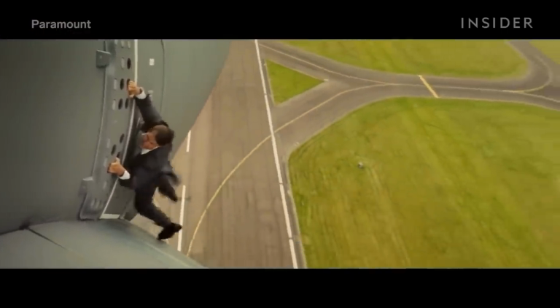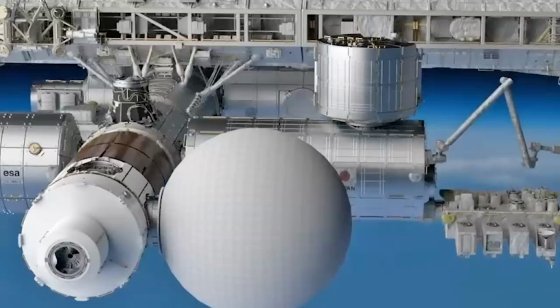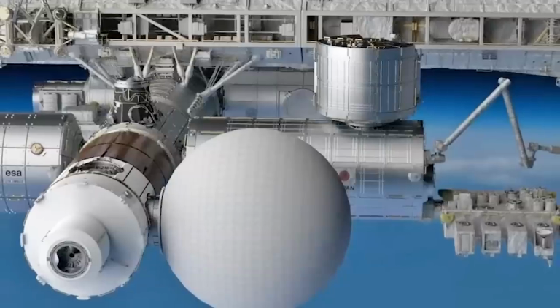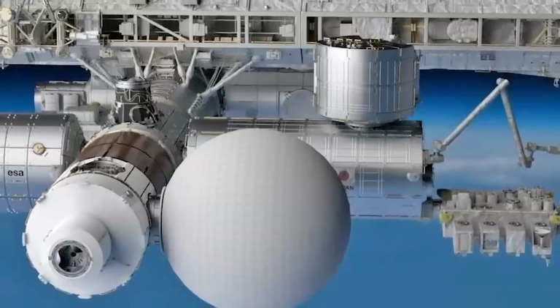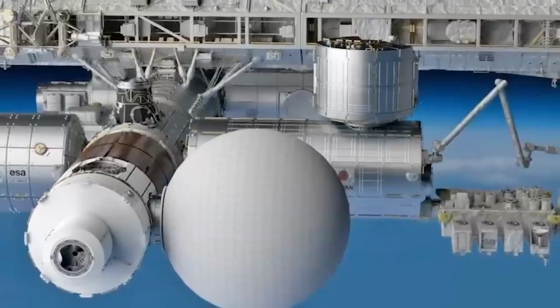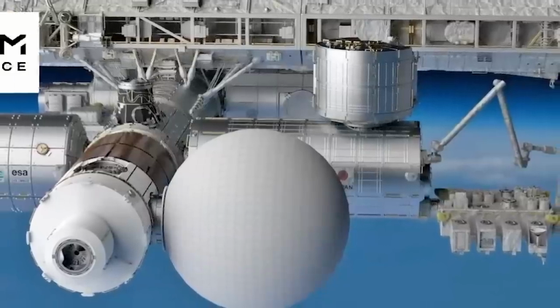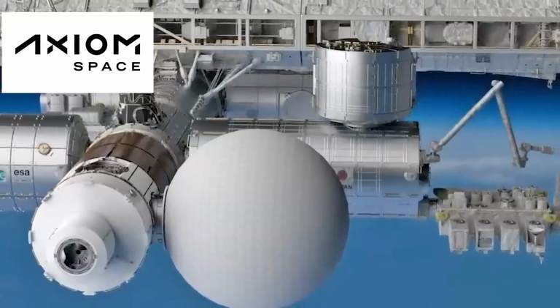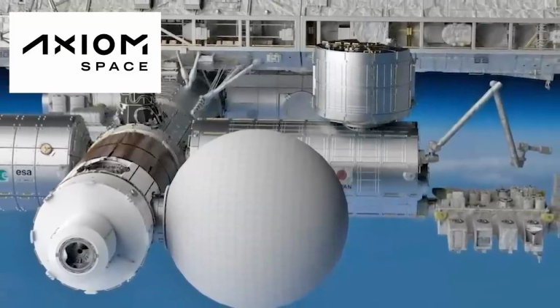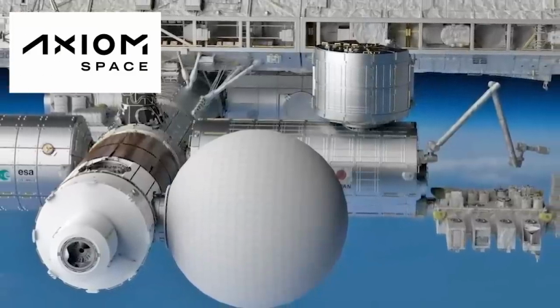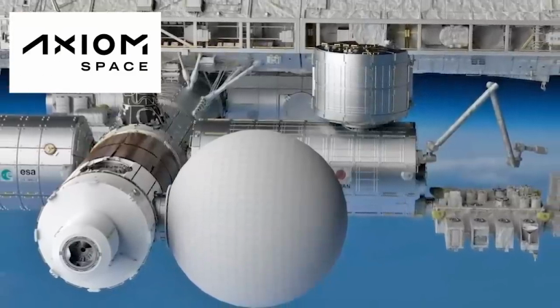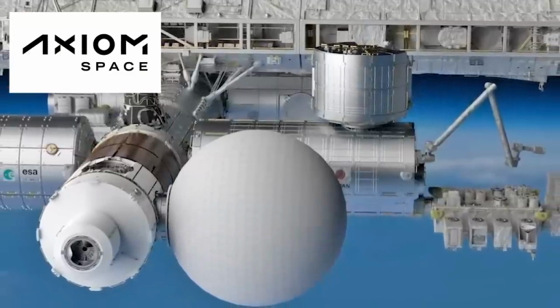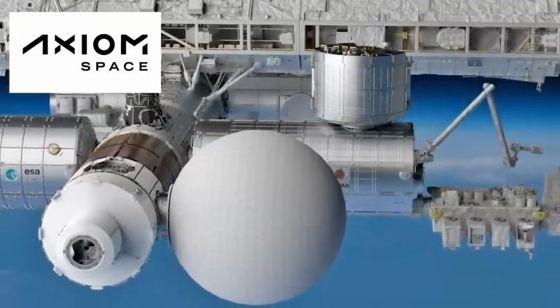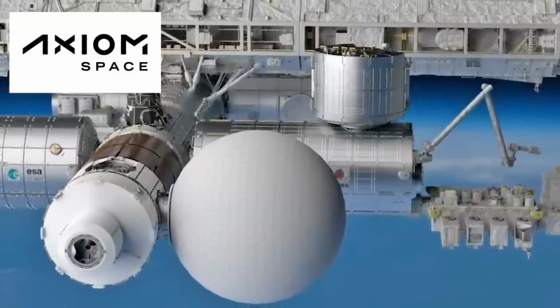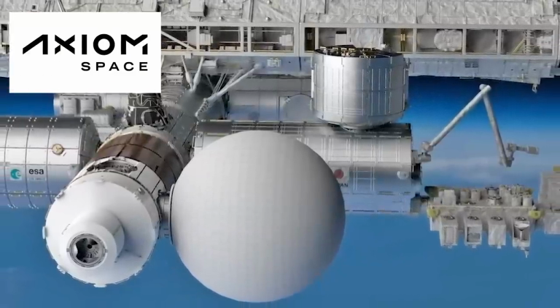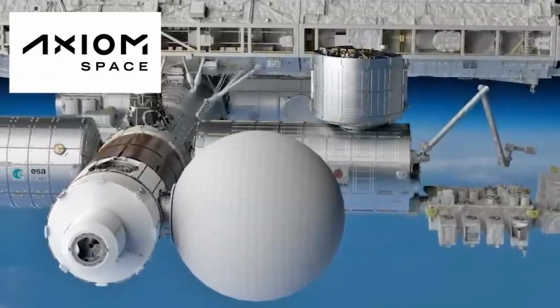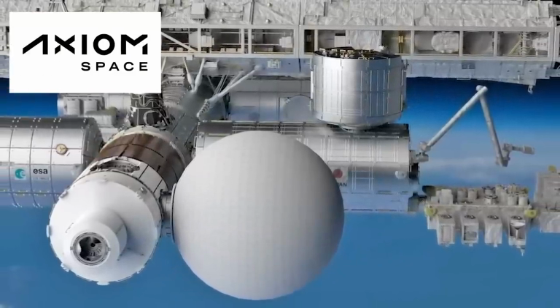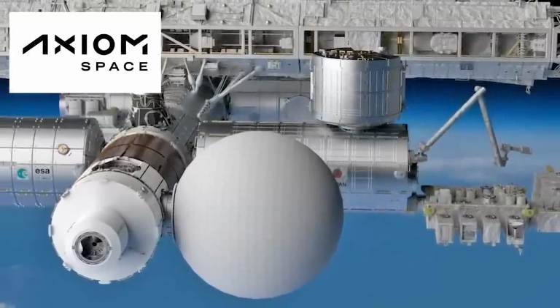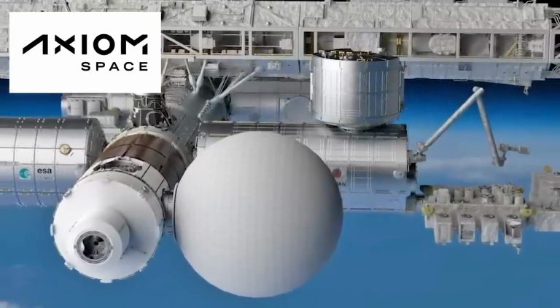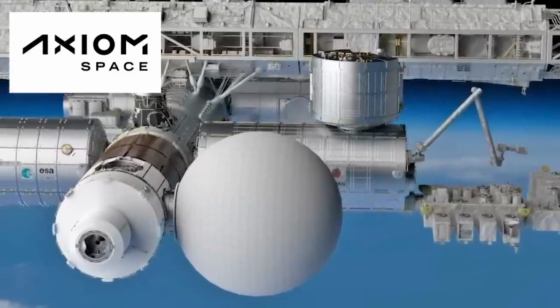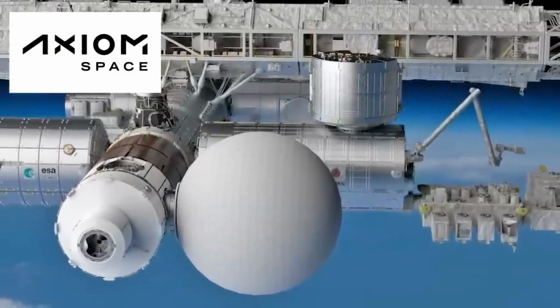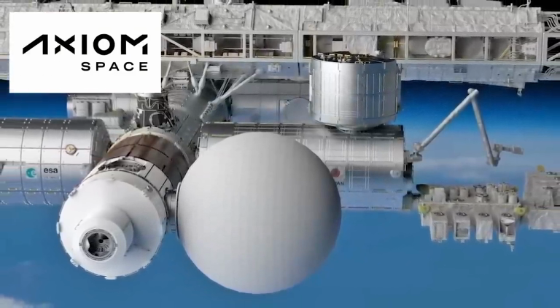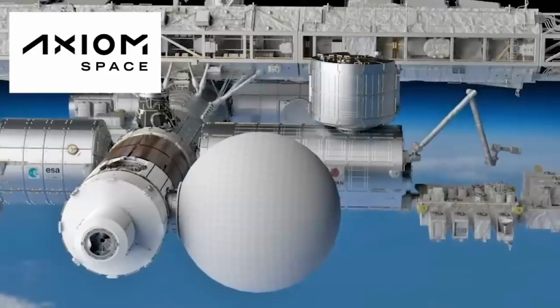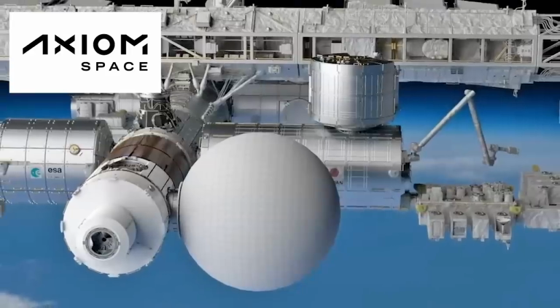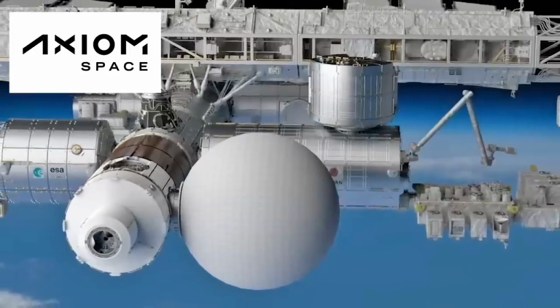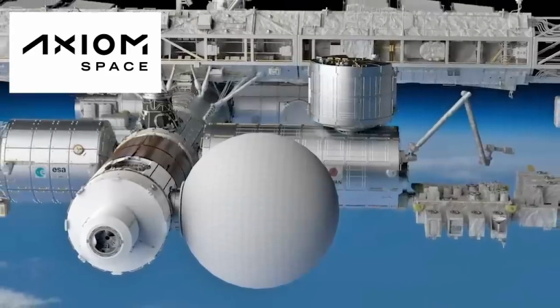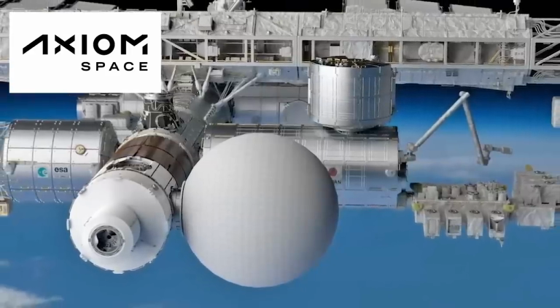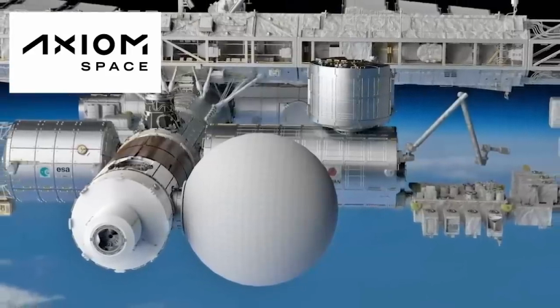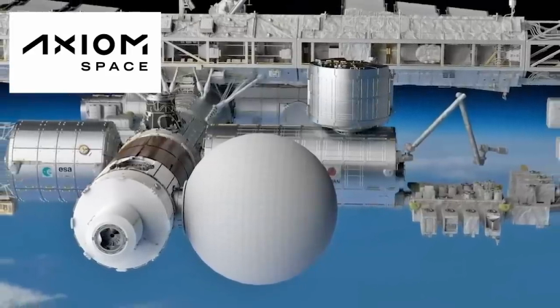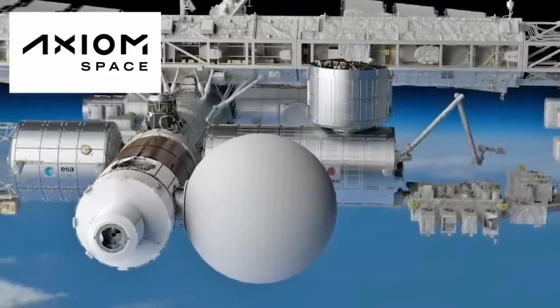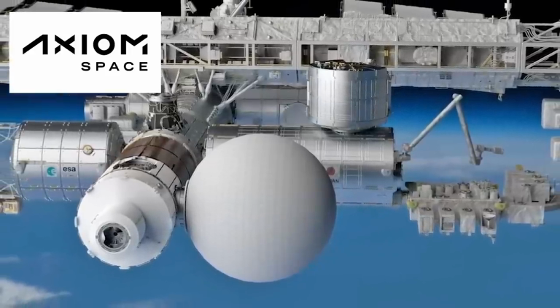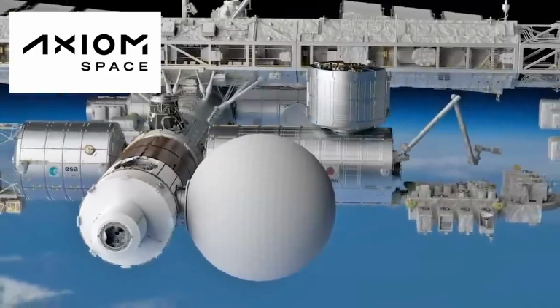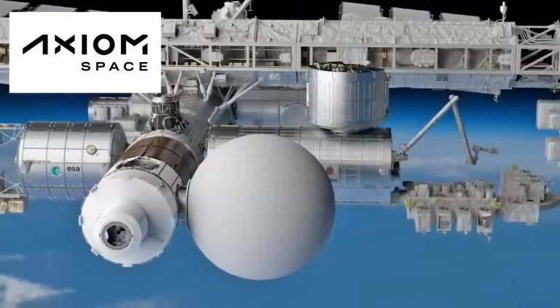For this, they contracted with Axiom Space to build an expandable studio module that'll attach to the ISS. This should happen sometime in 2024.